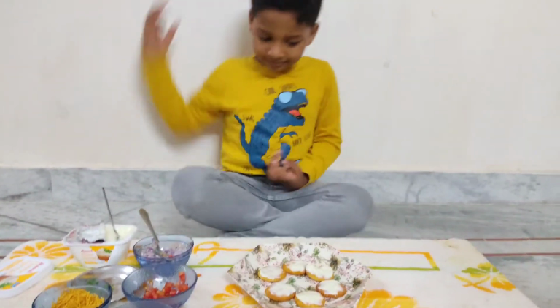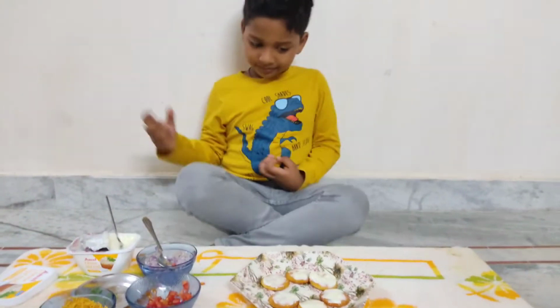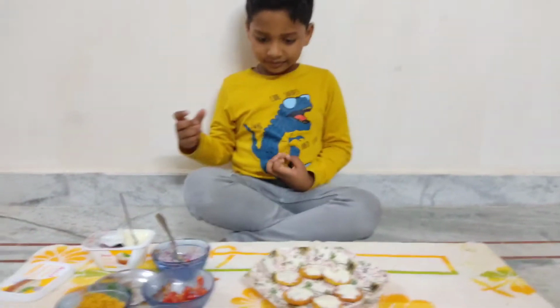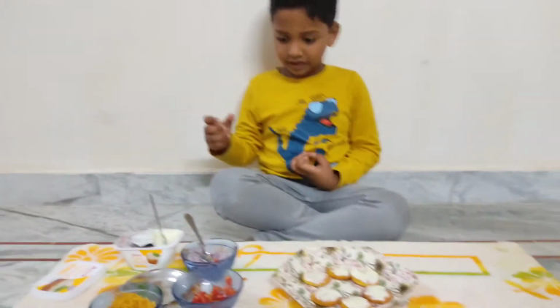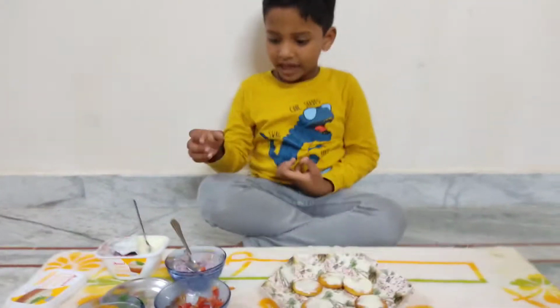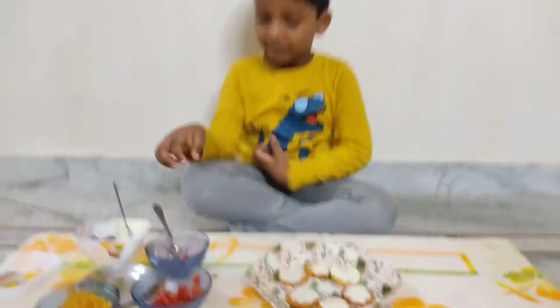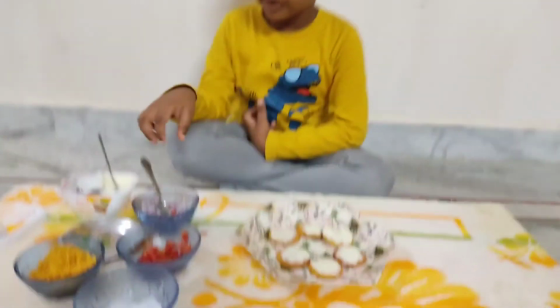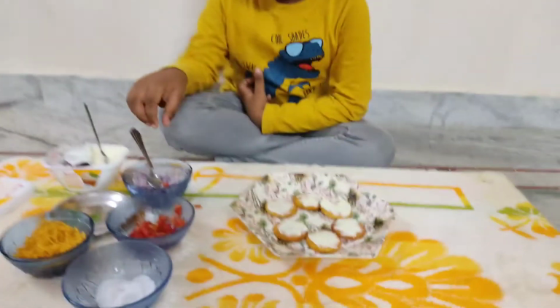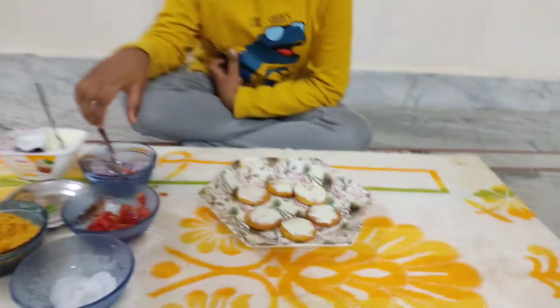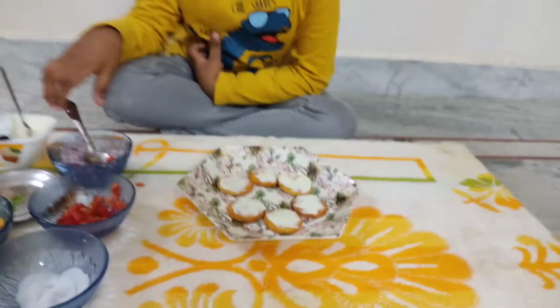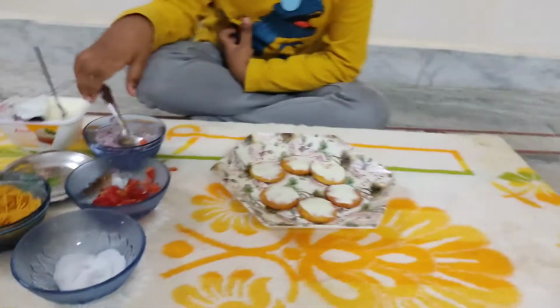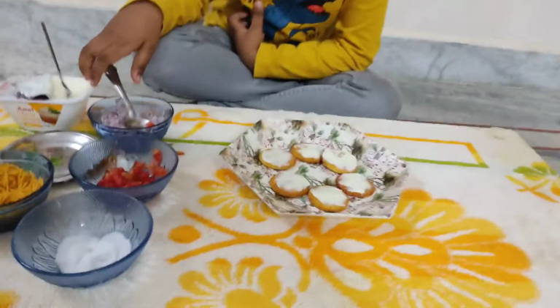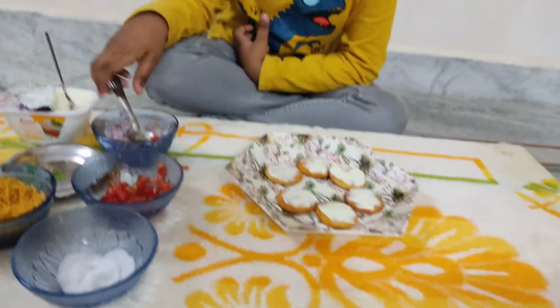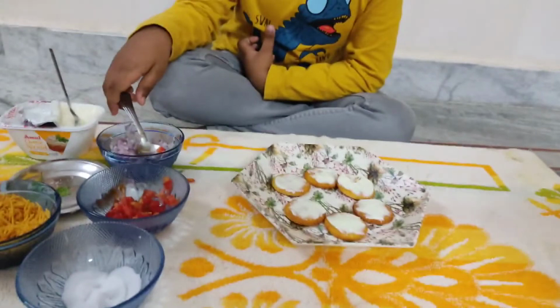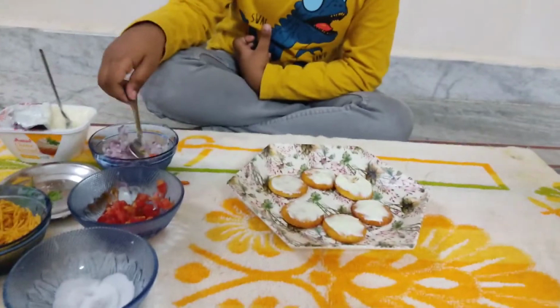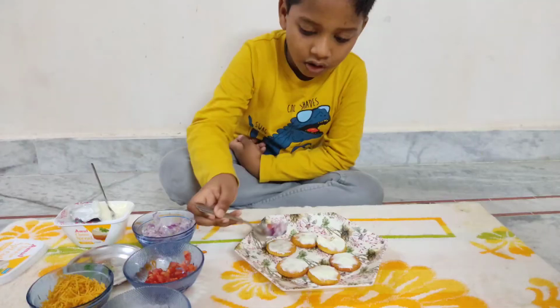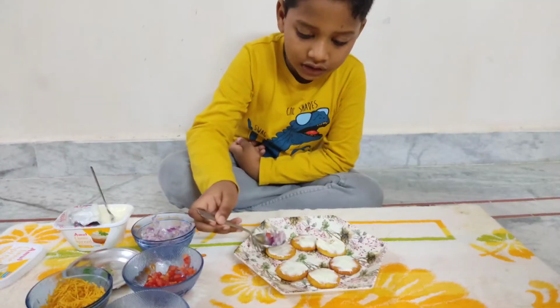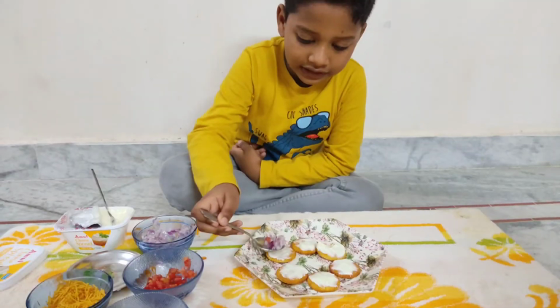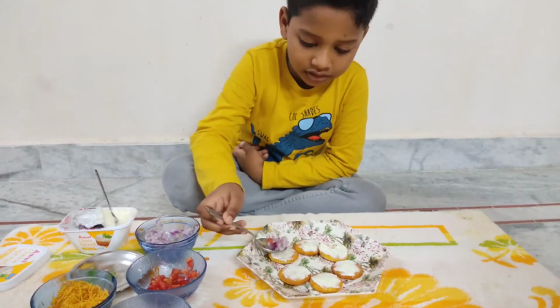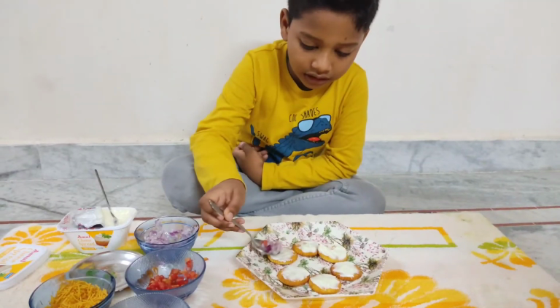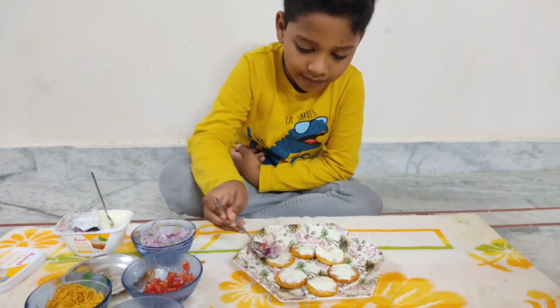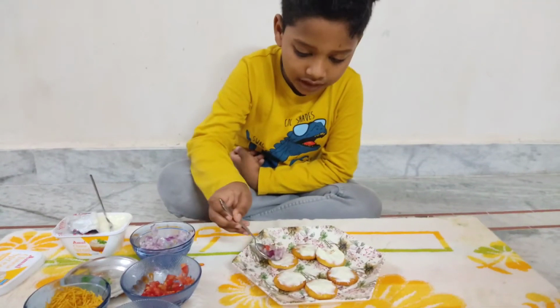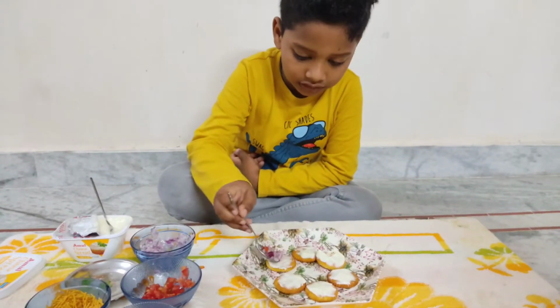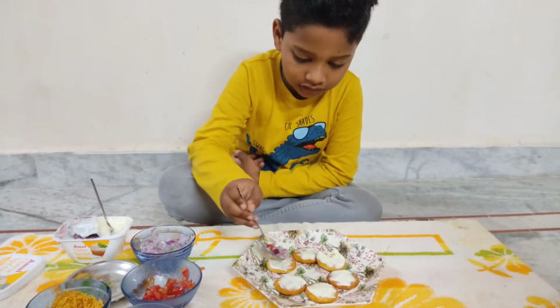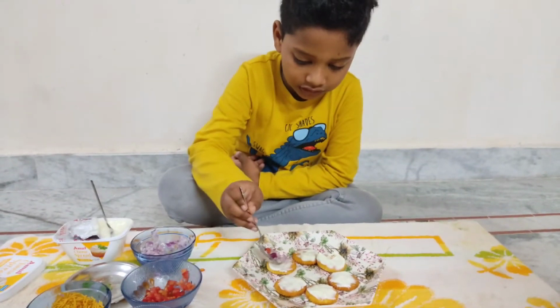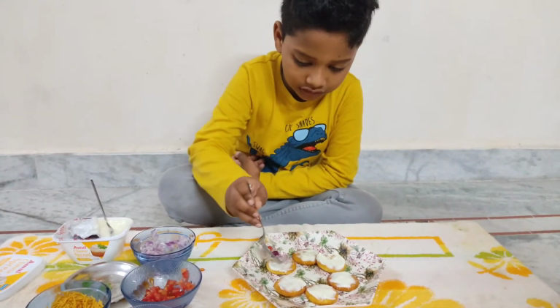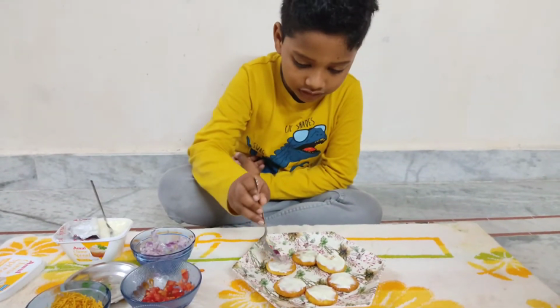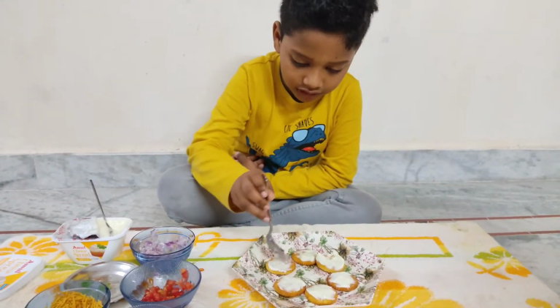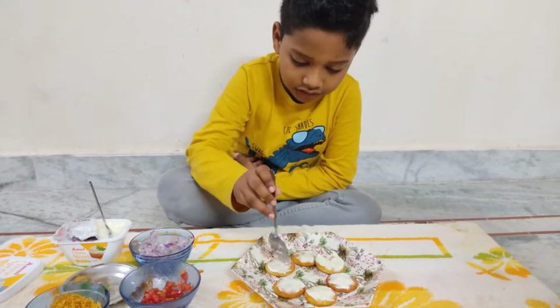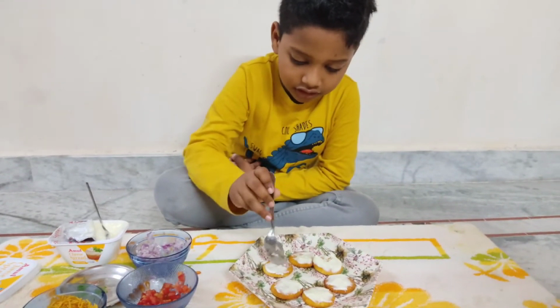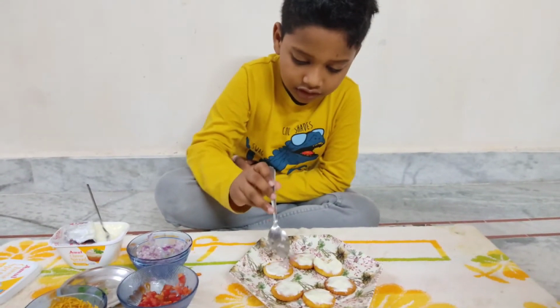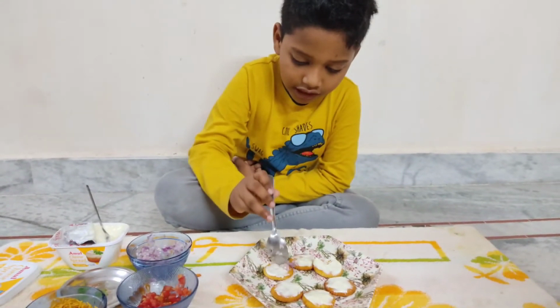Yes. Then we add the onion. Let's put the onion in the first place. Ready?